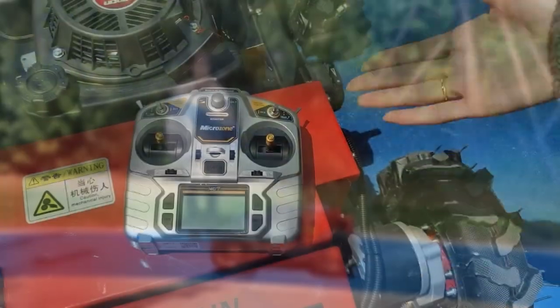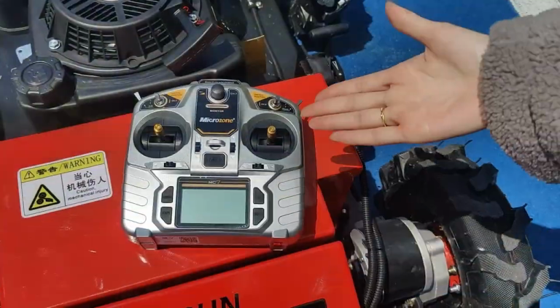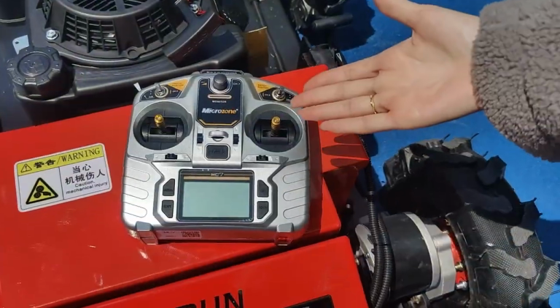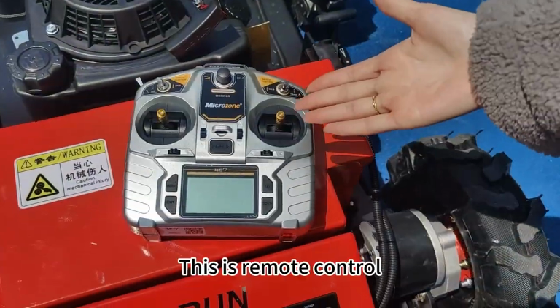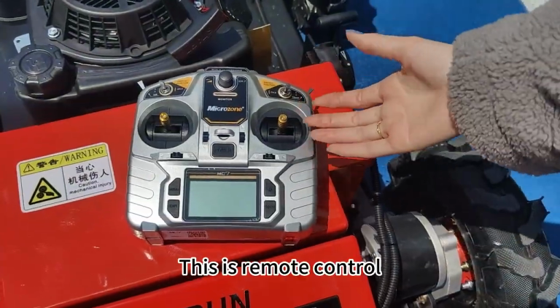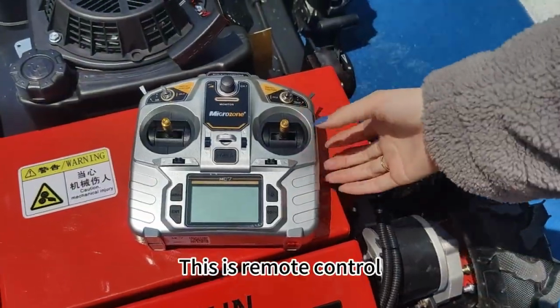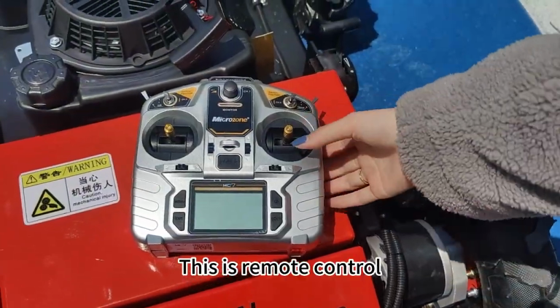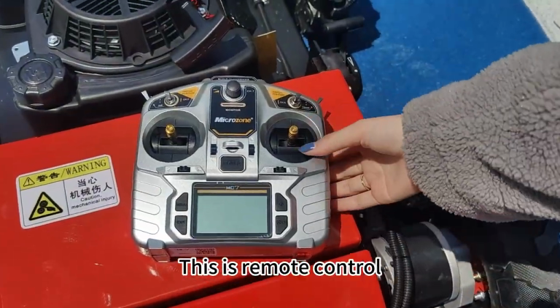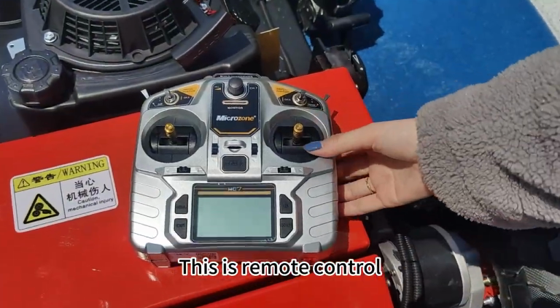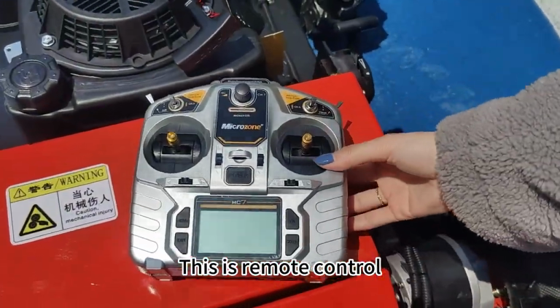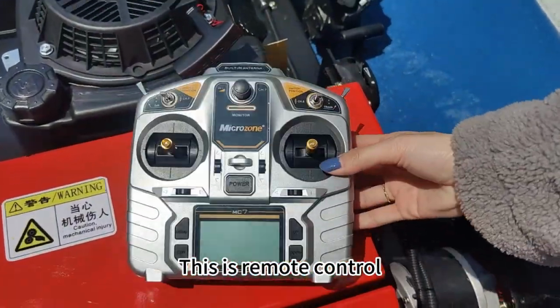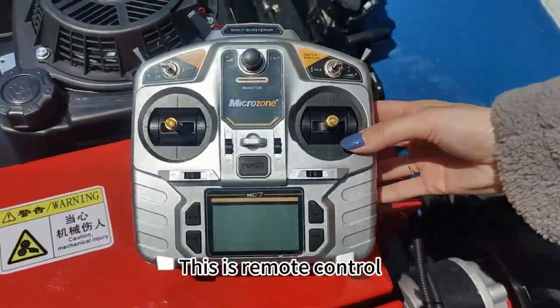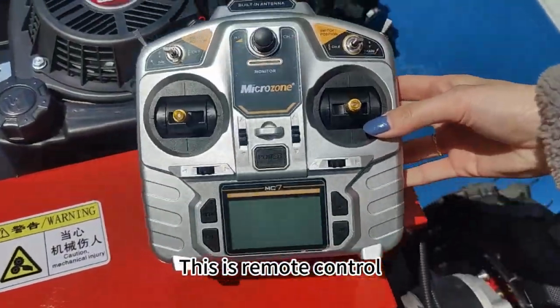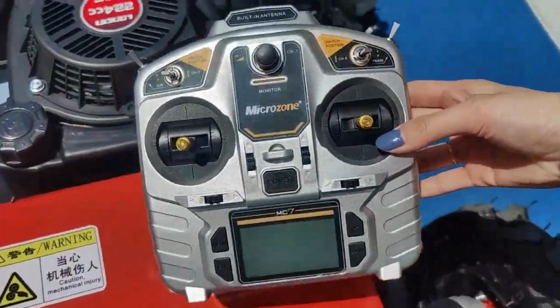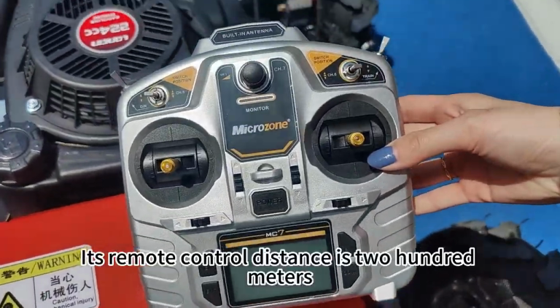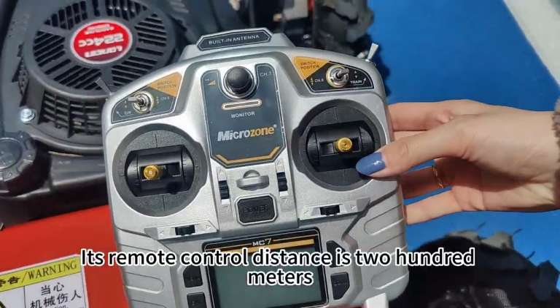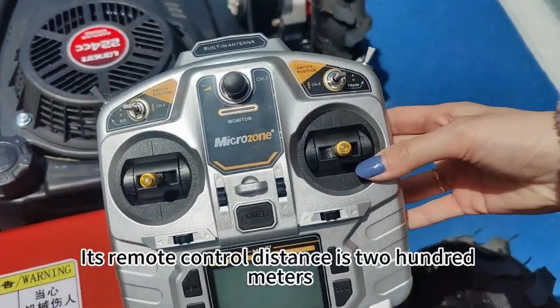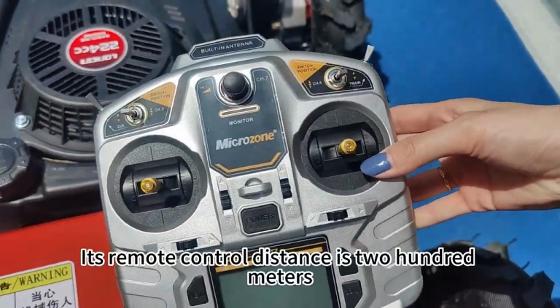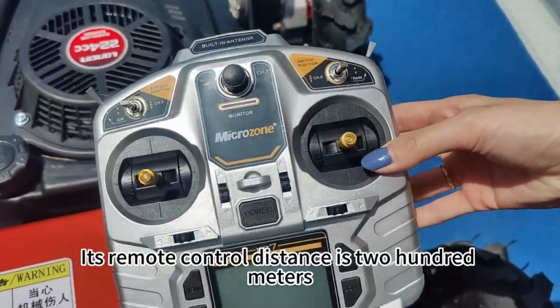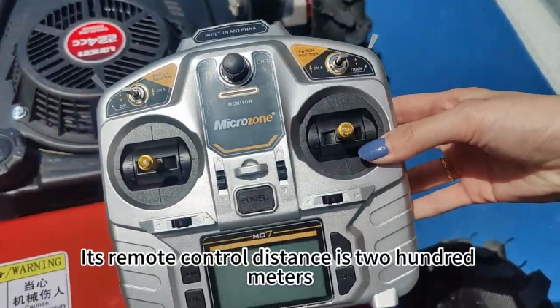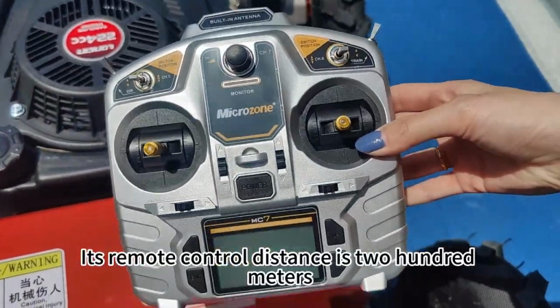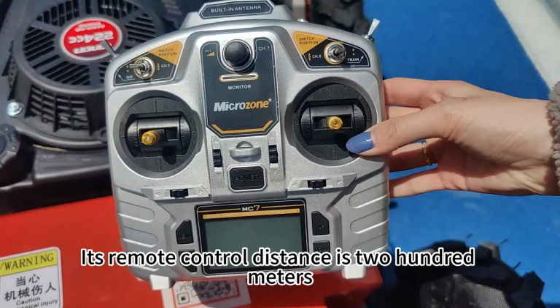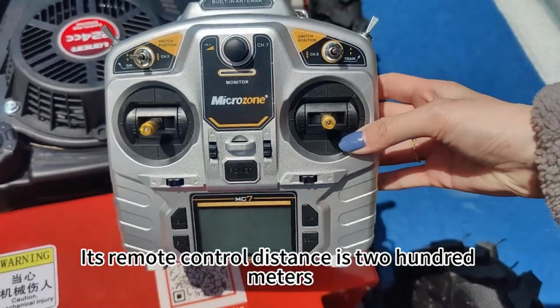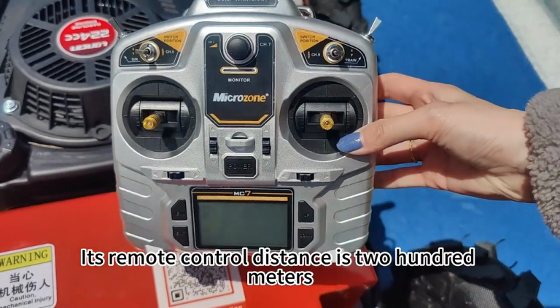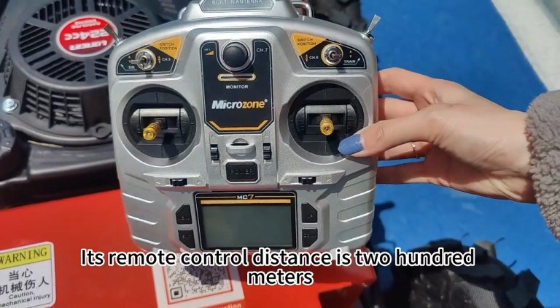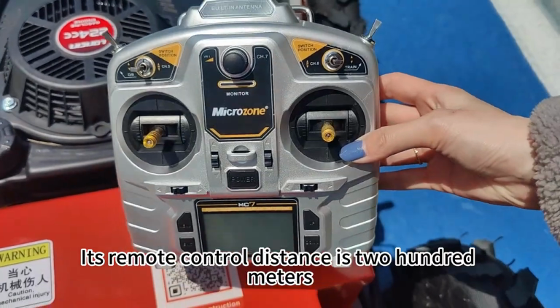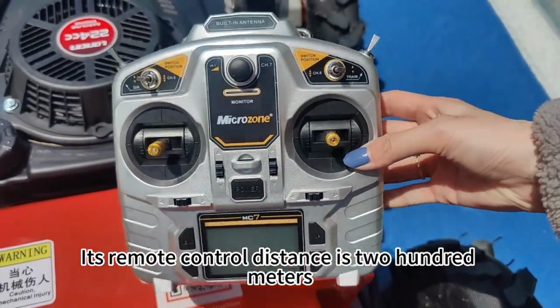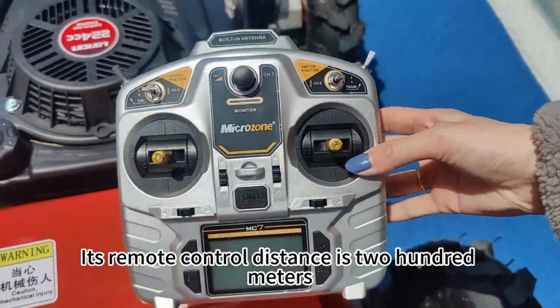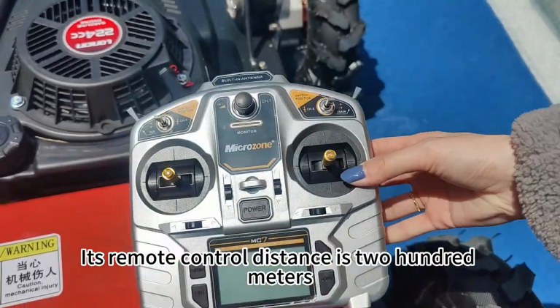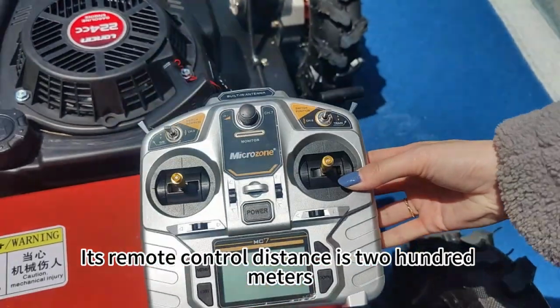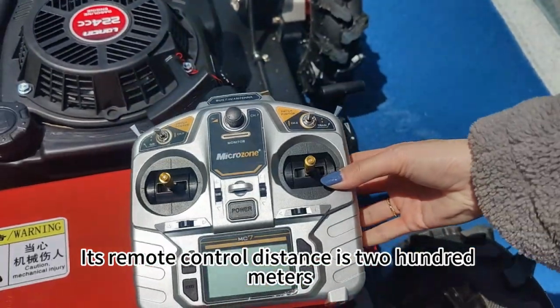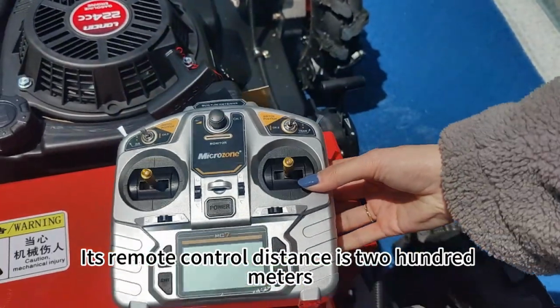This is the remote control. Its remote control distance is 200 meters.